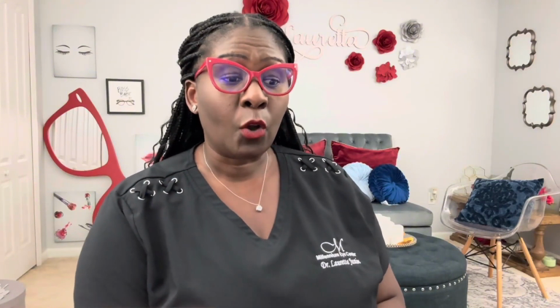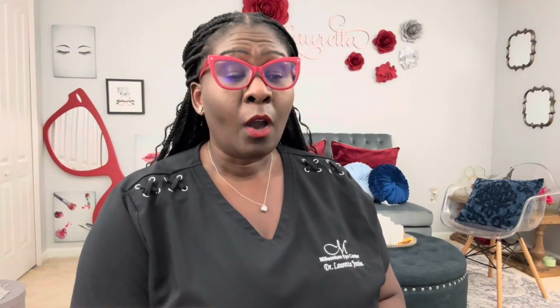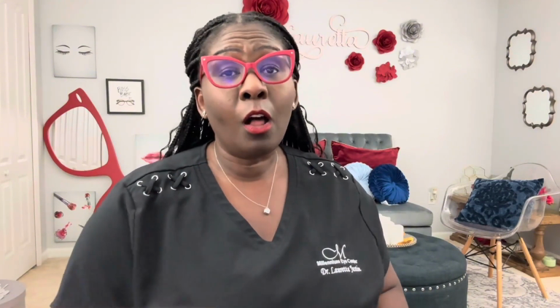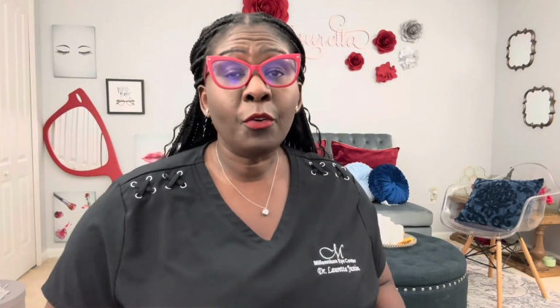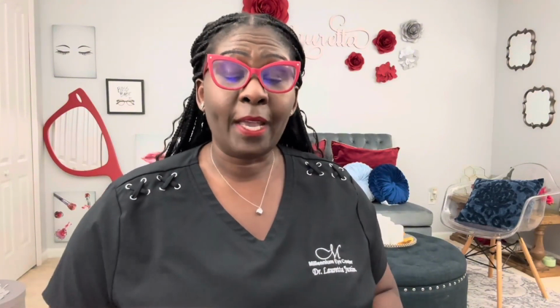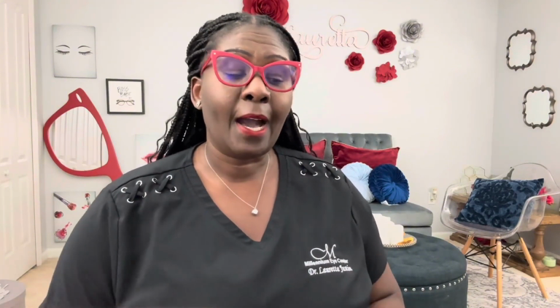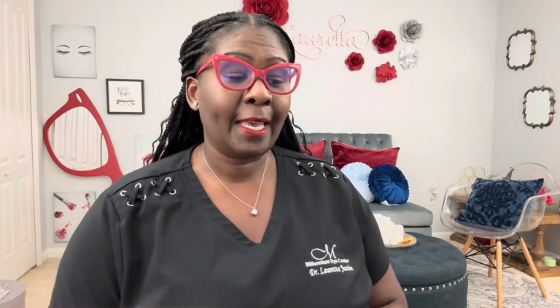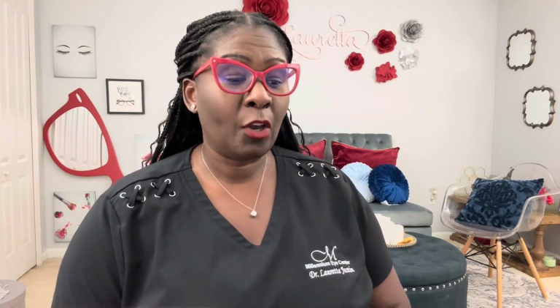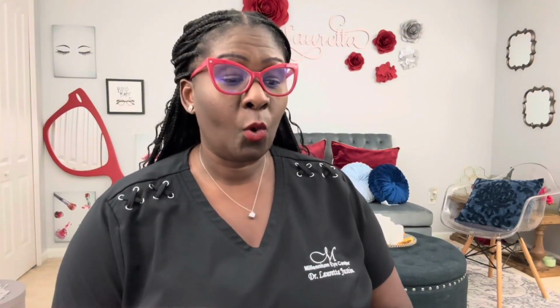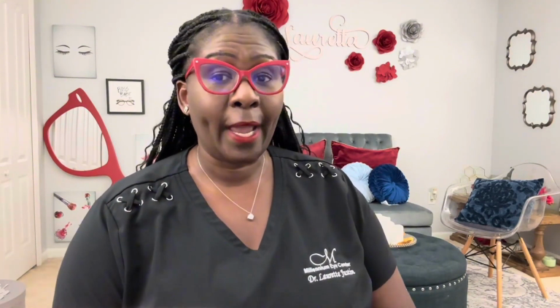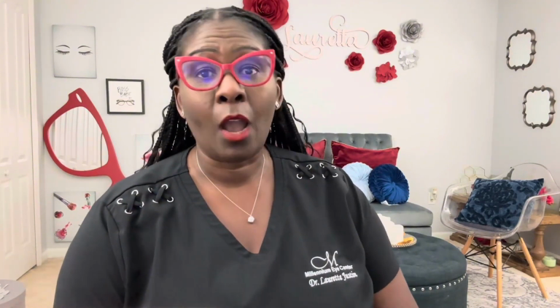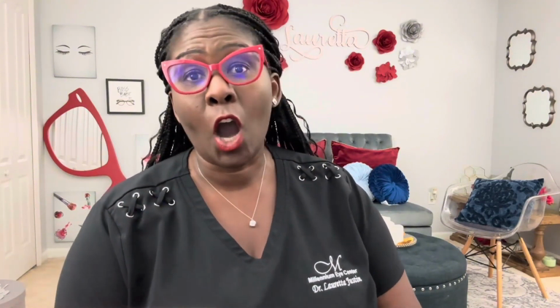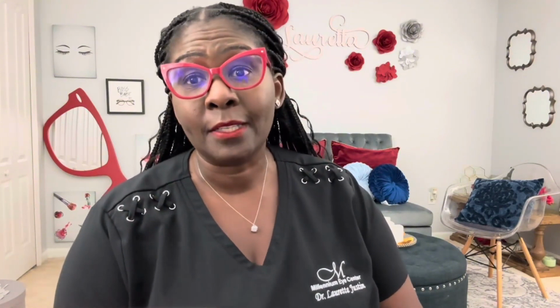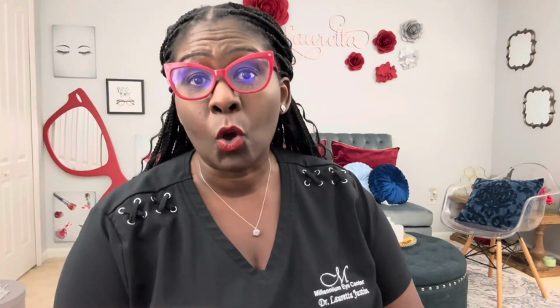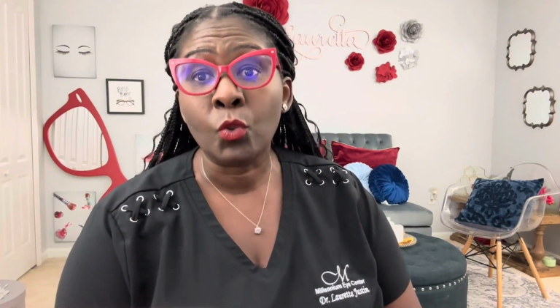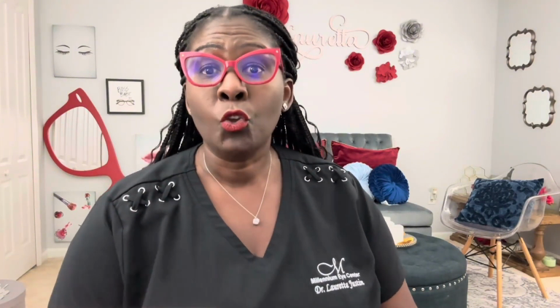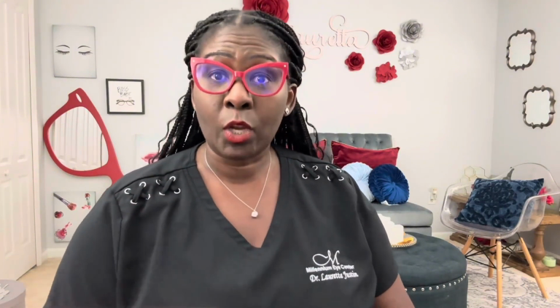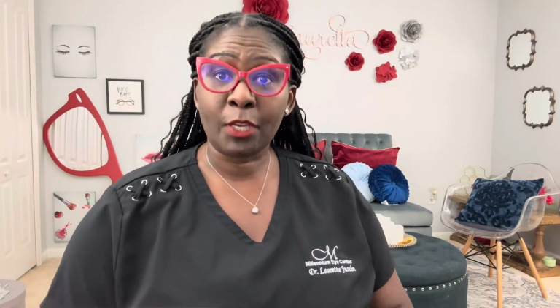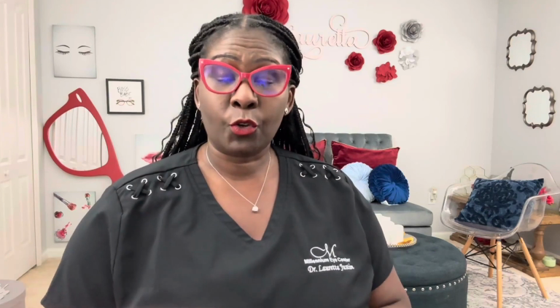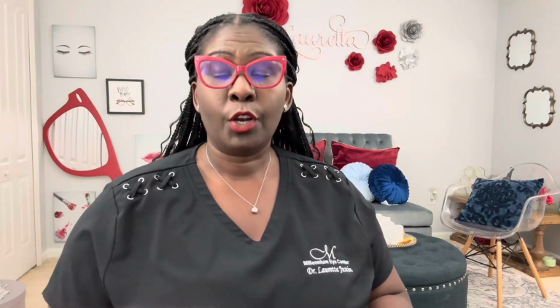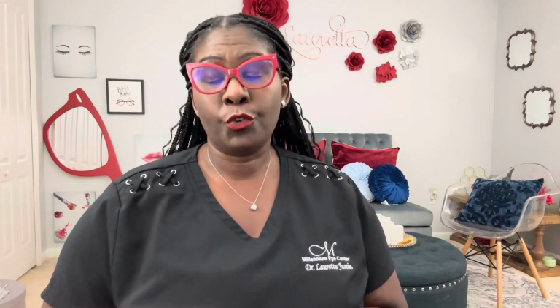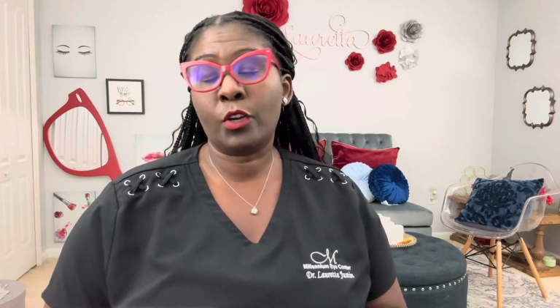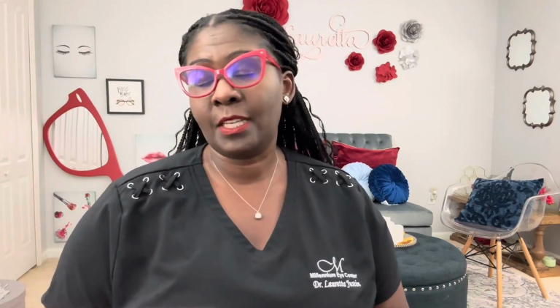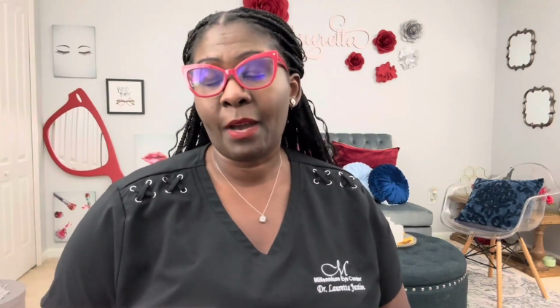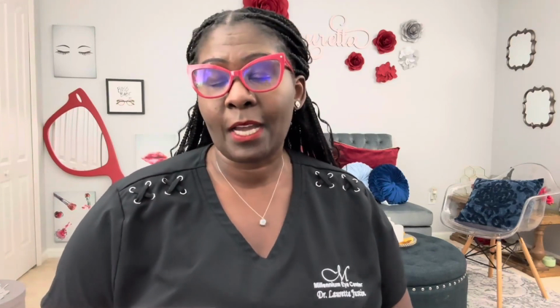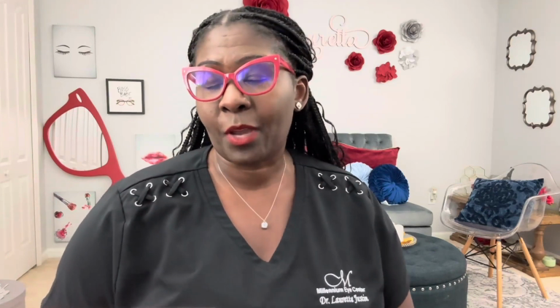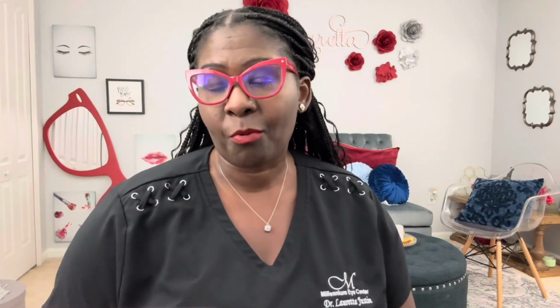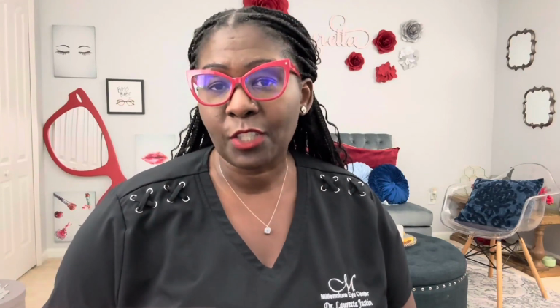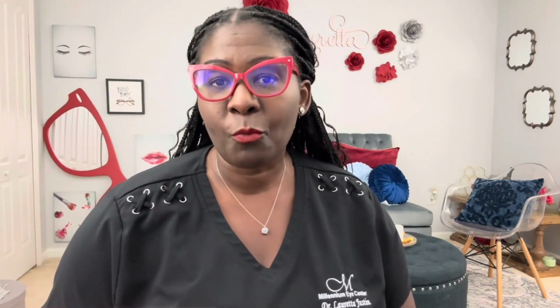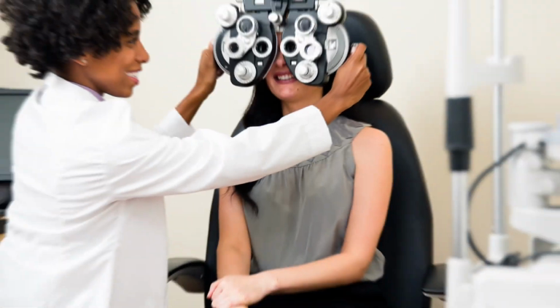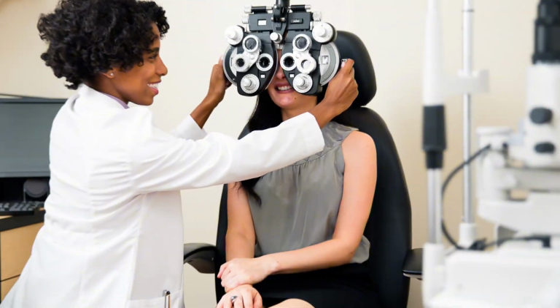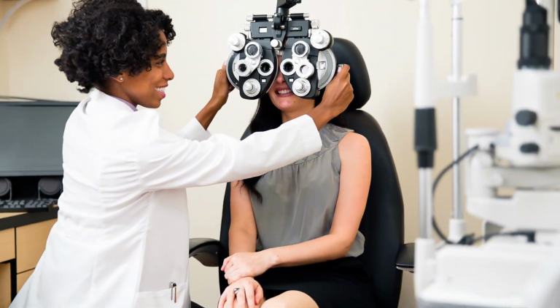Although pink eye can go away on its own, you want to make sure you are seen by an eye care professional before you do anything.